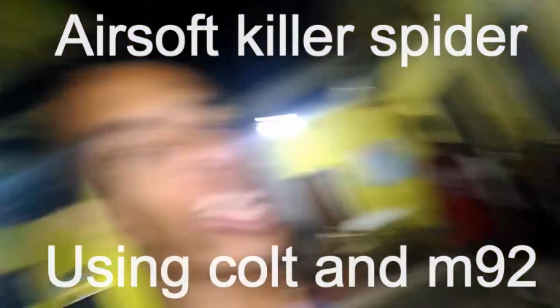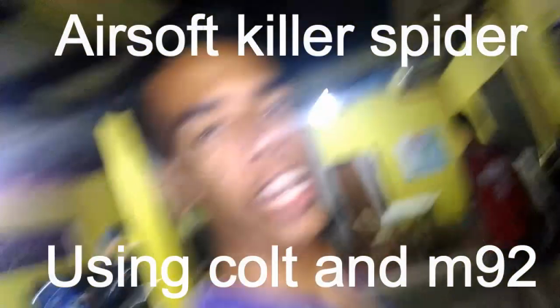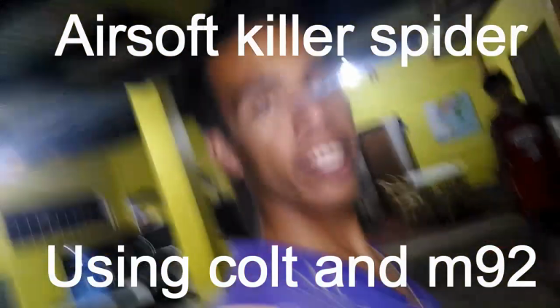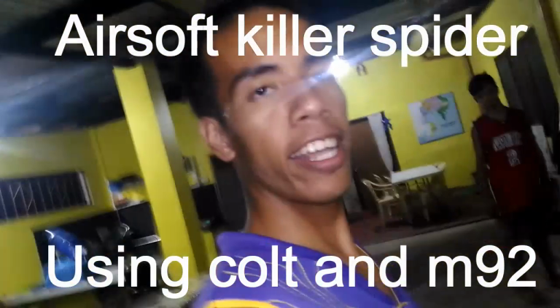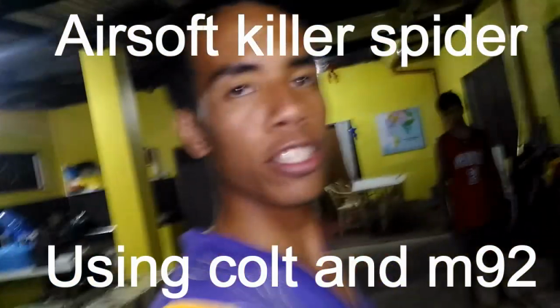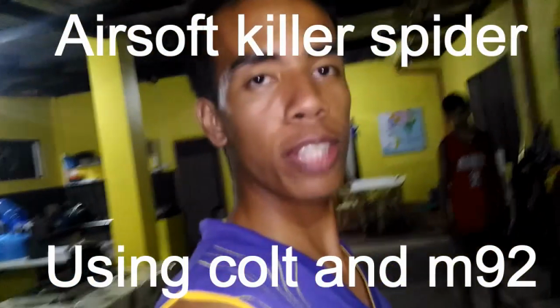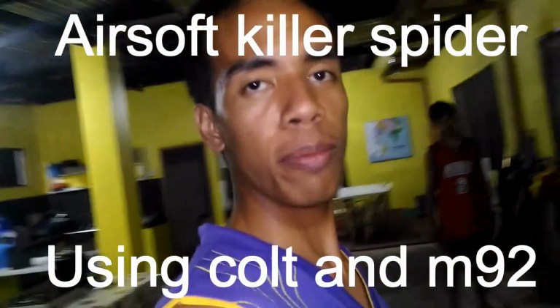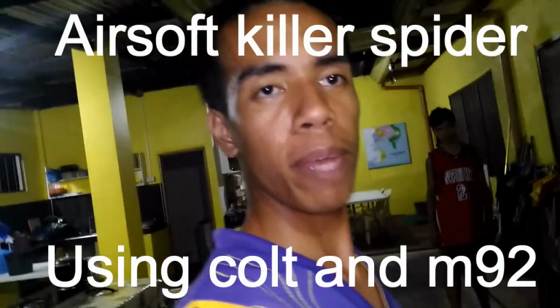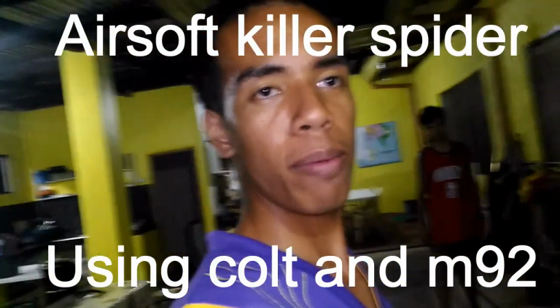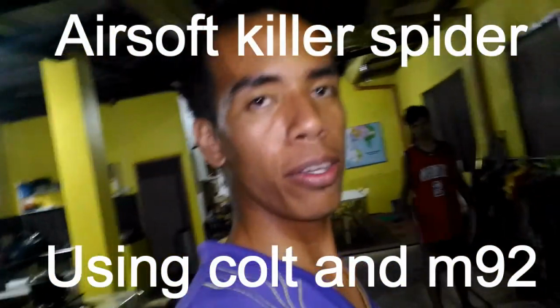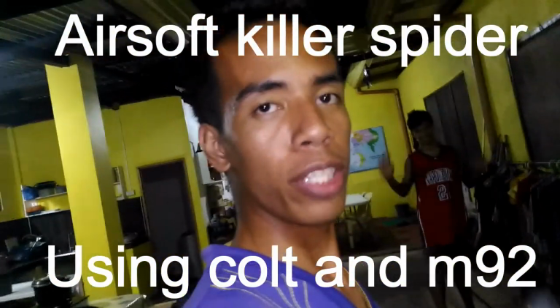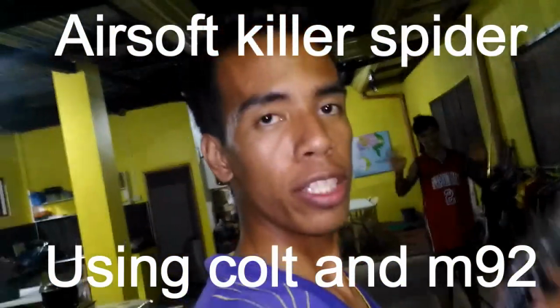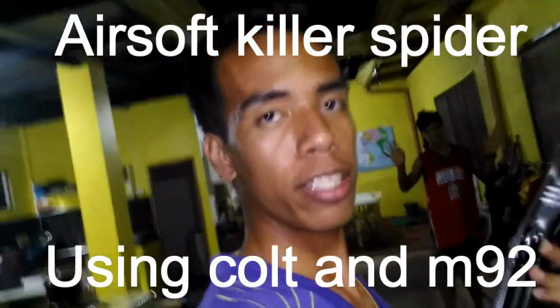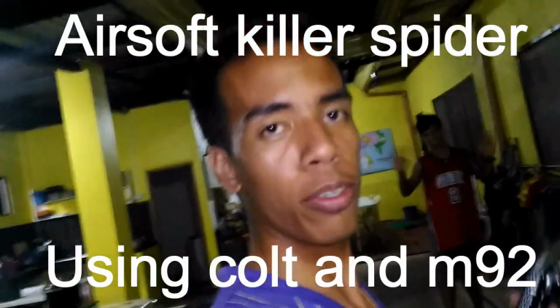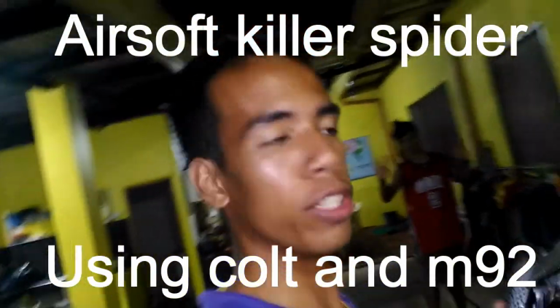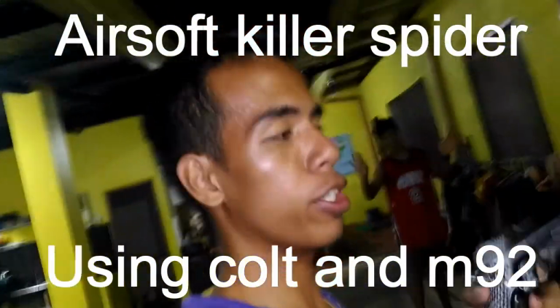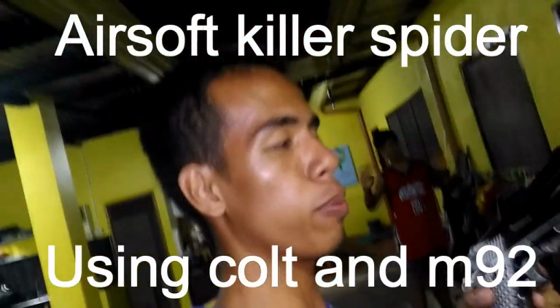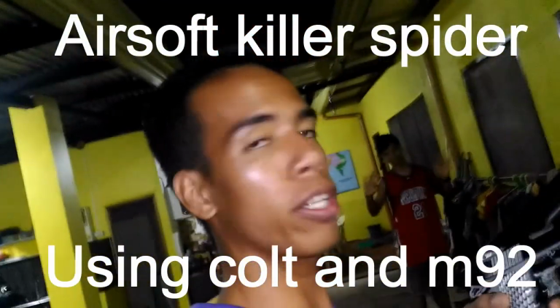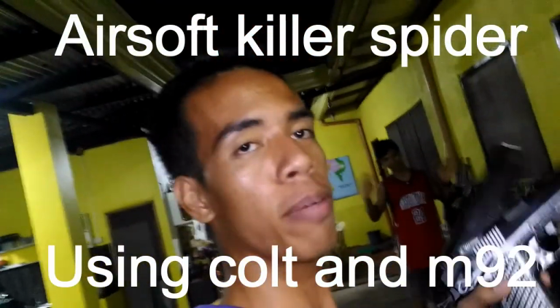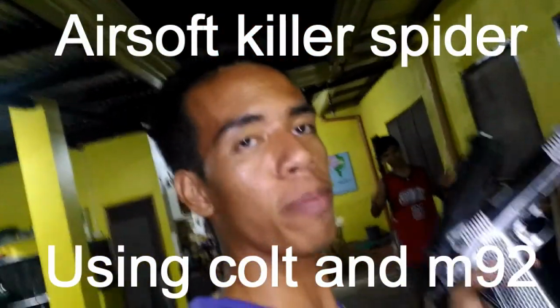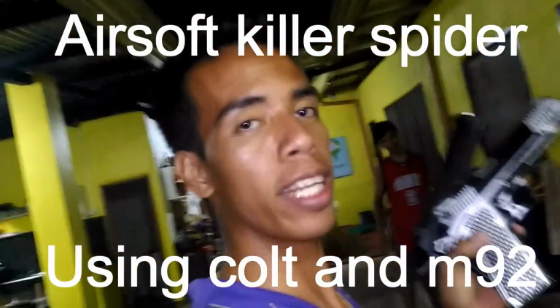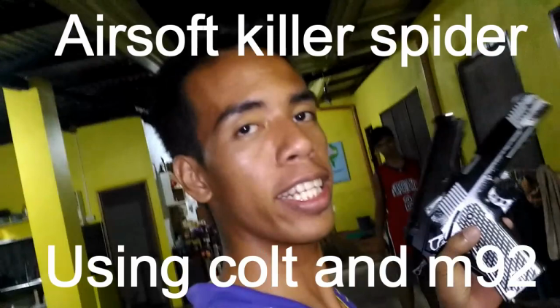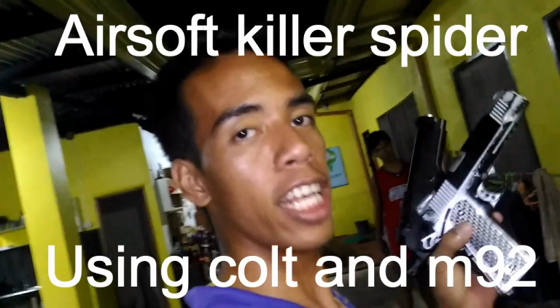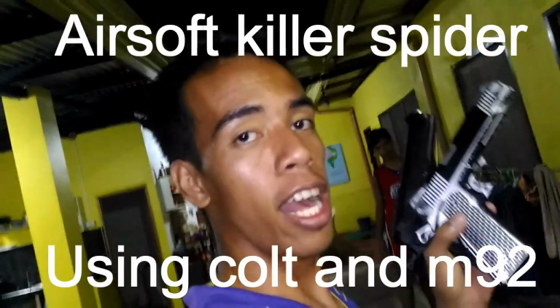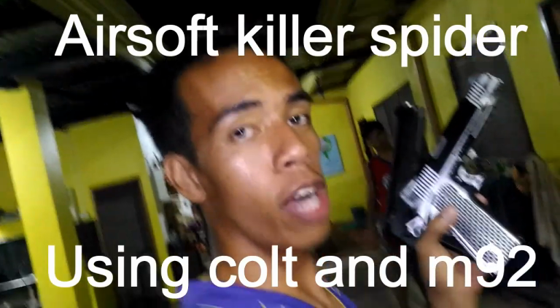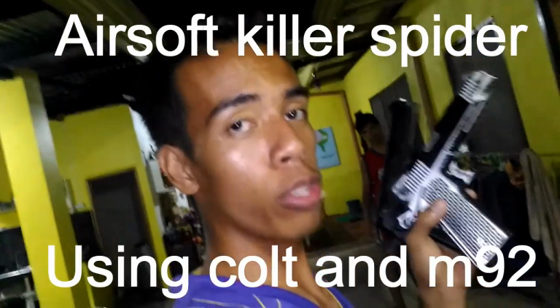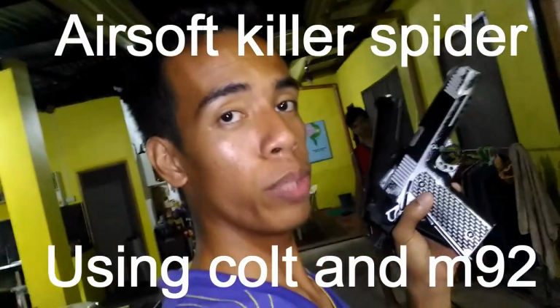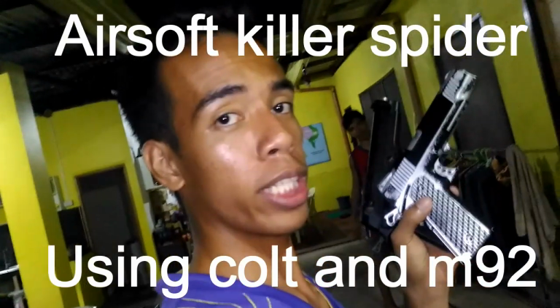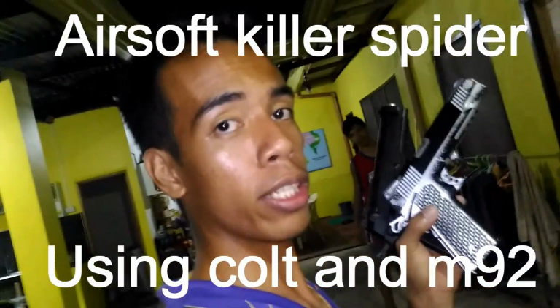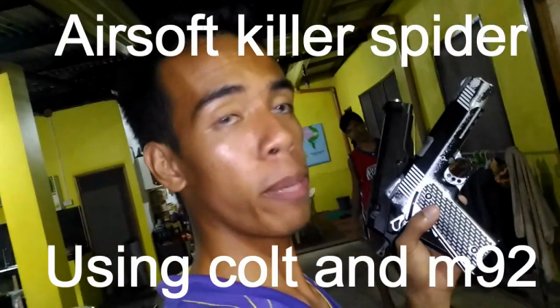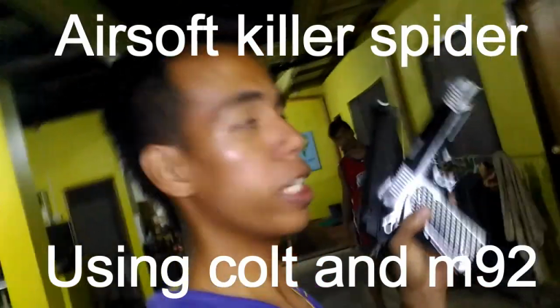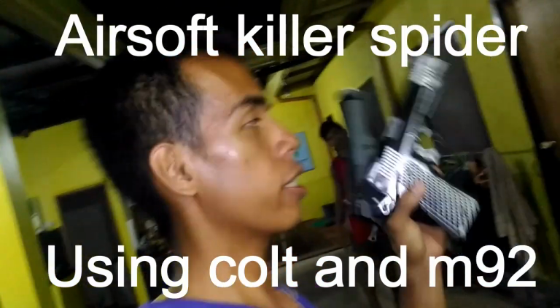Hi guys, ito si M.M. Babaw. This is how we do it. So paano tayo magbatay? How do we kill a spider?